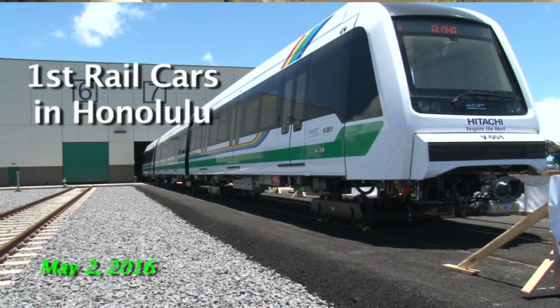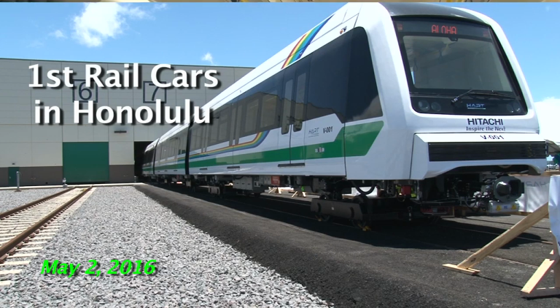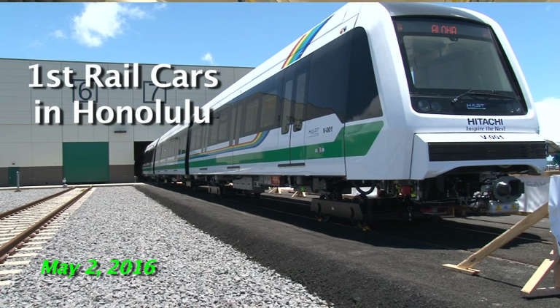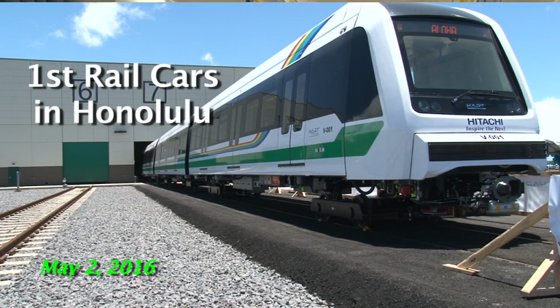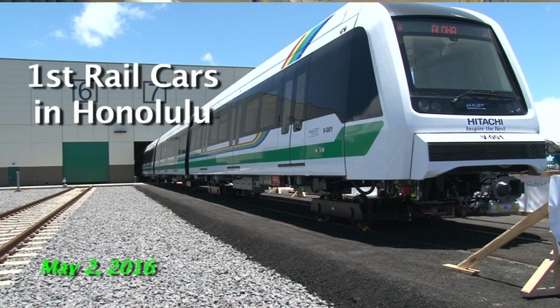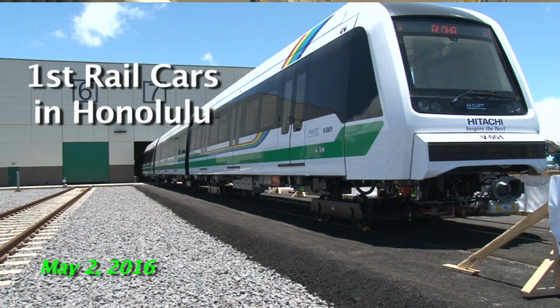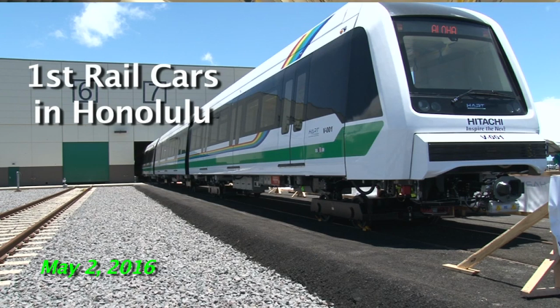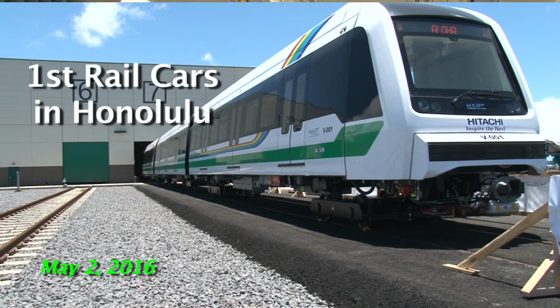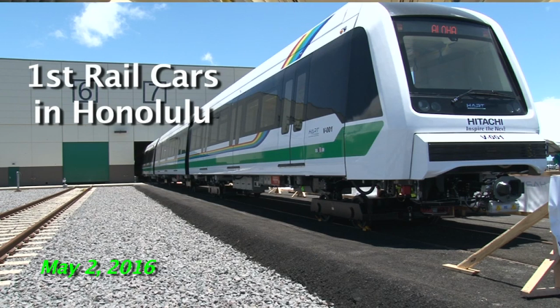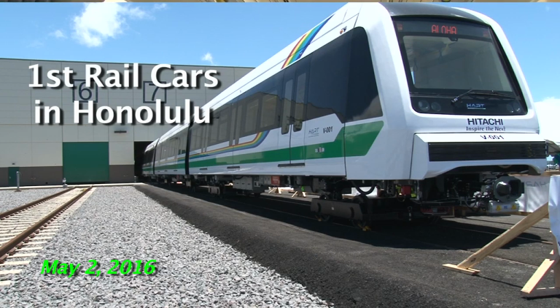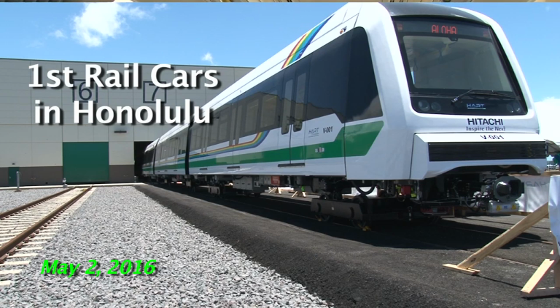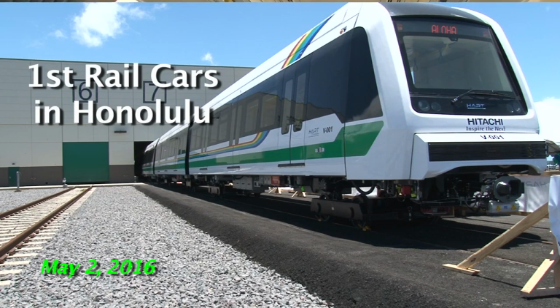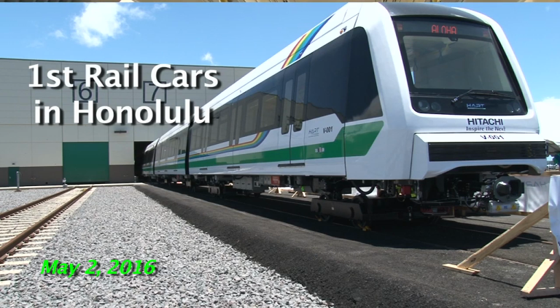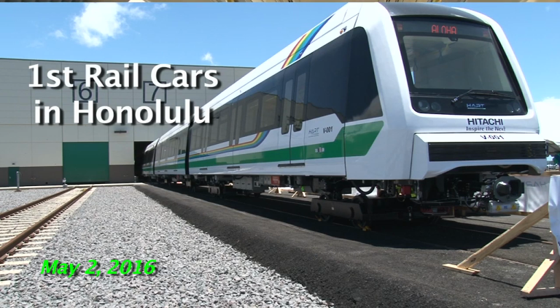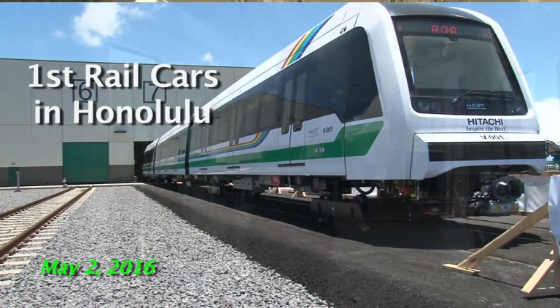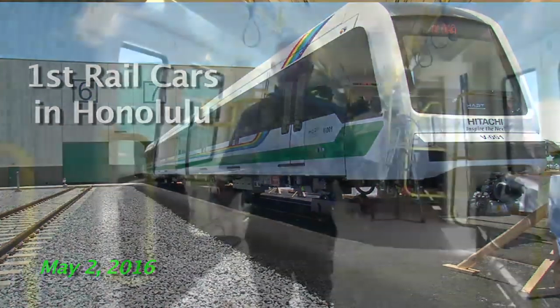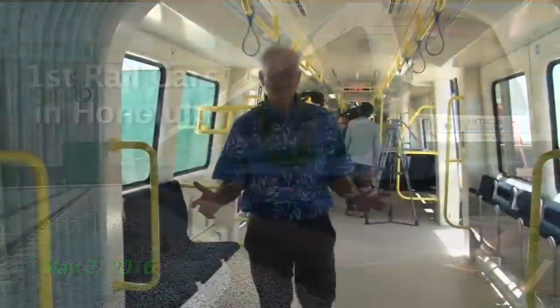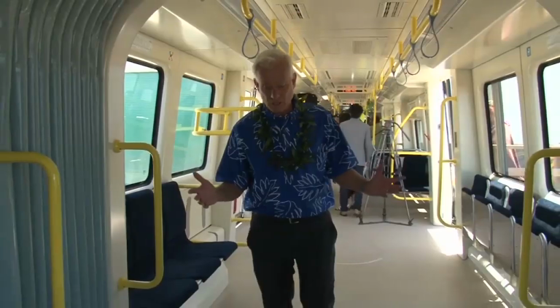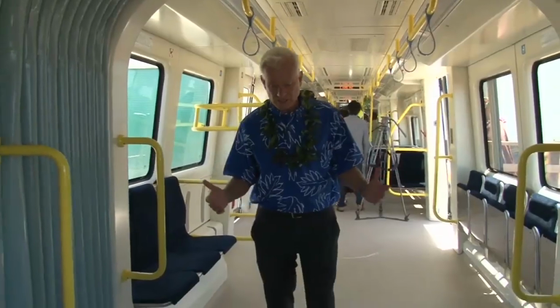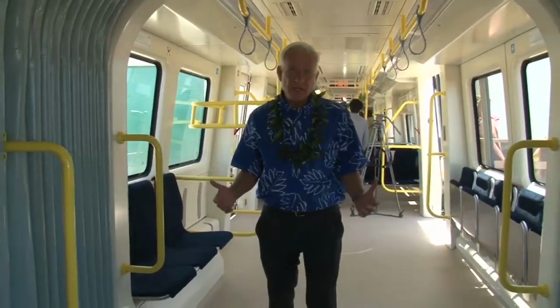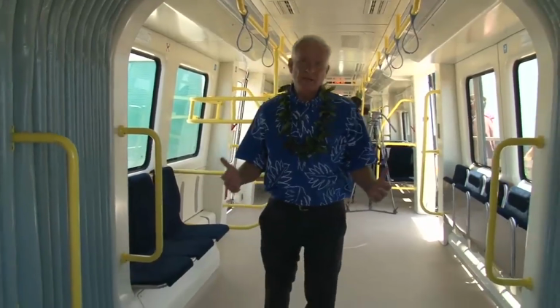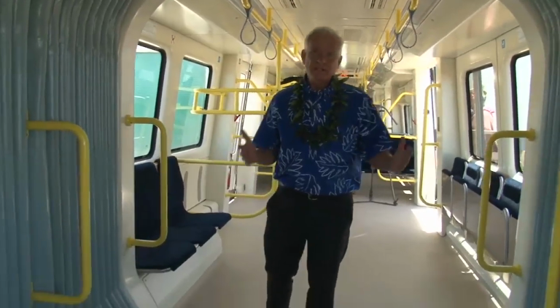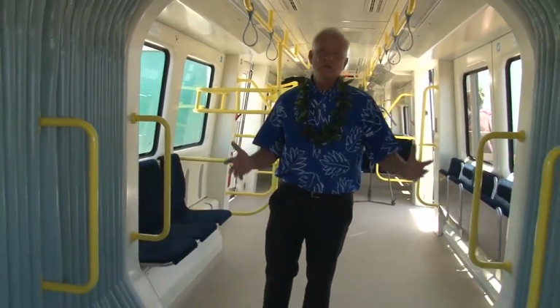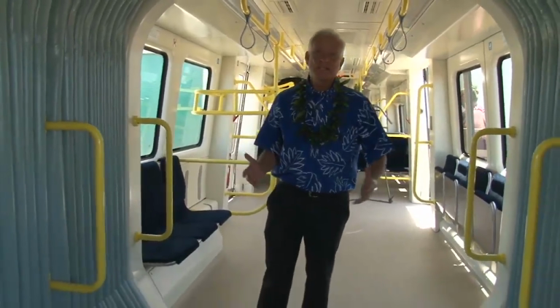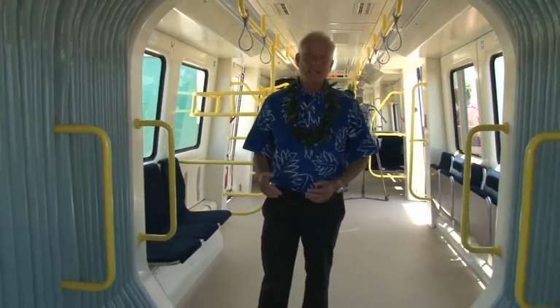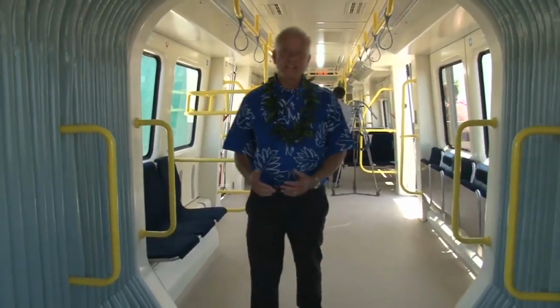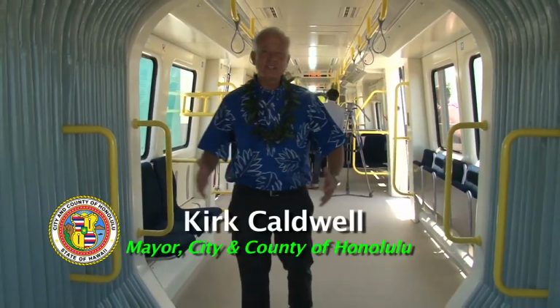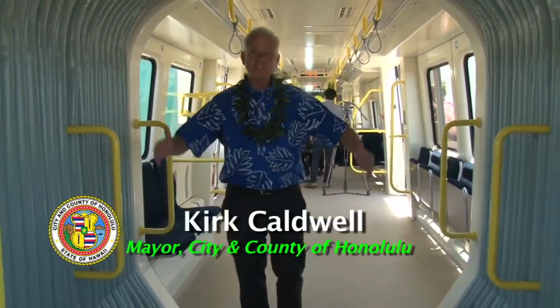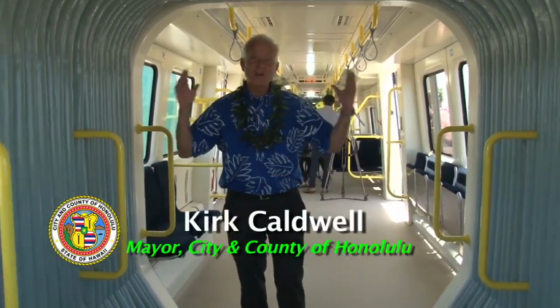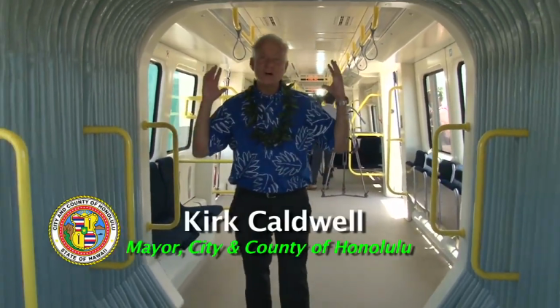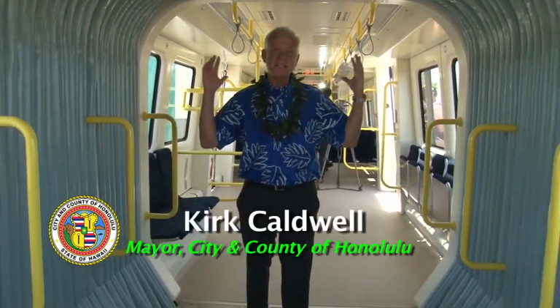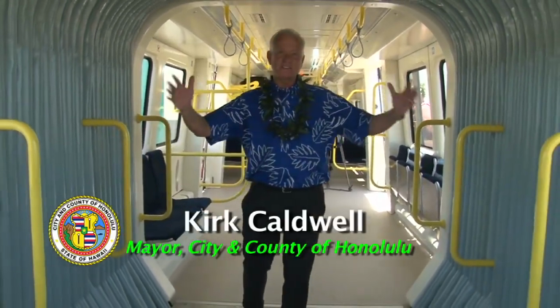It's an exciting day in the city and county of Honolulu. I'm here in the first four-car train, and as you can see how long it is.